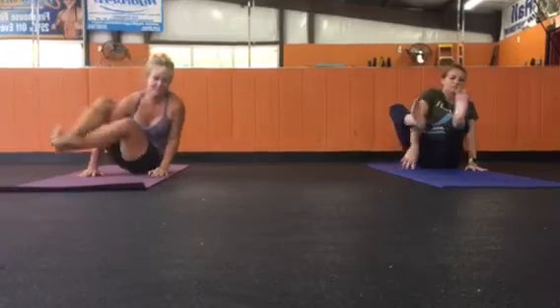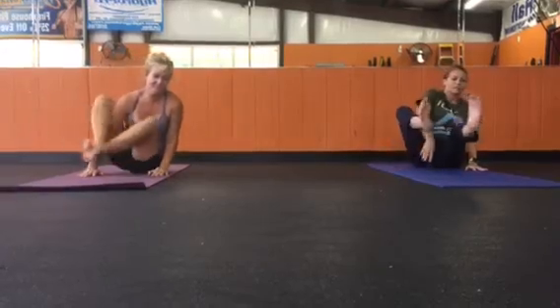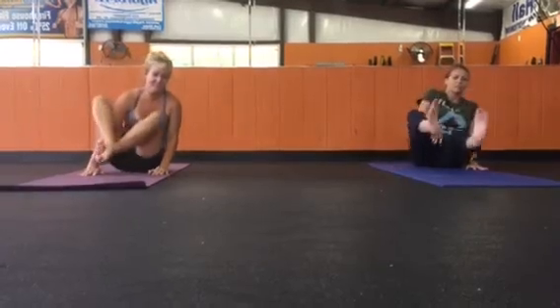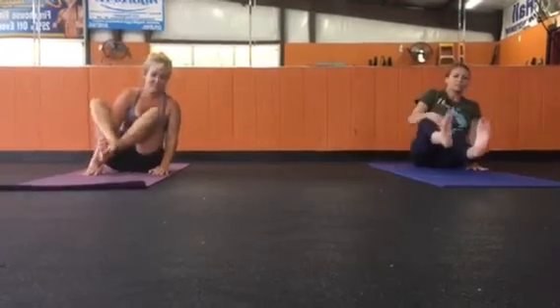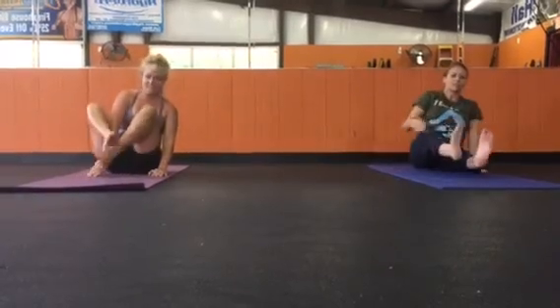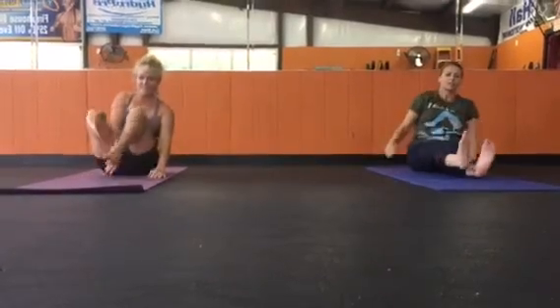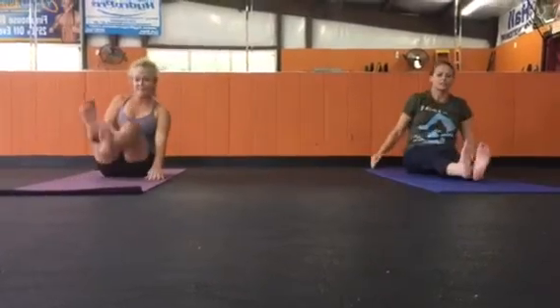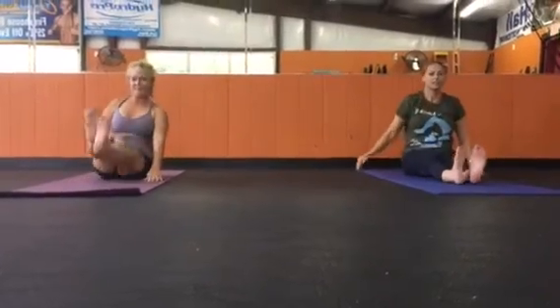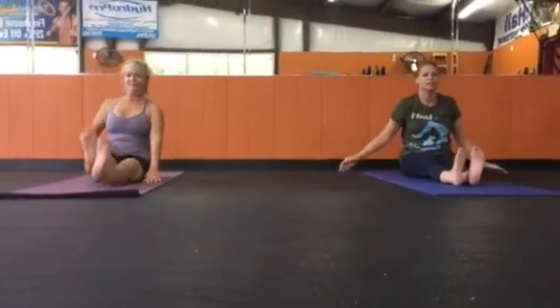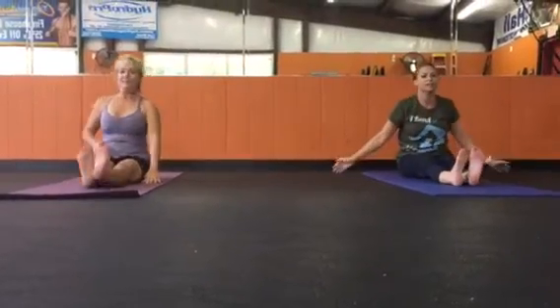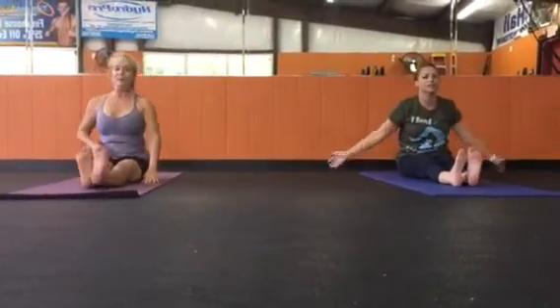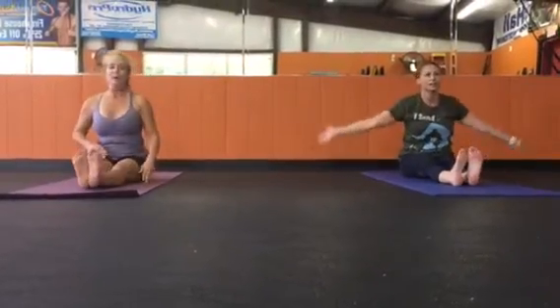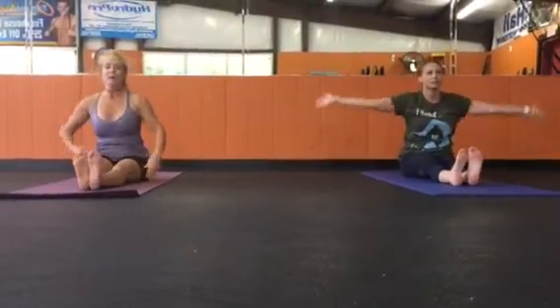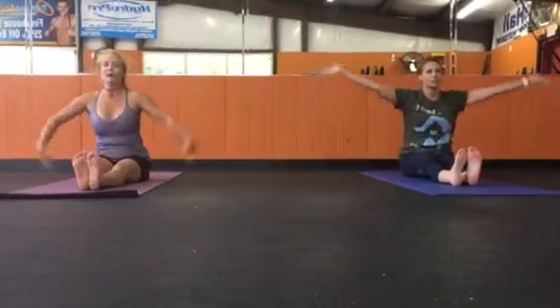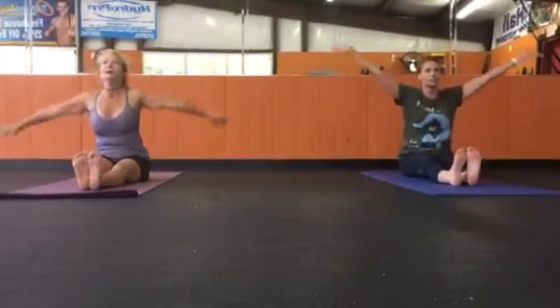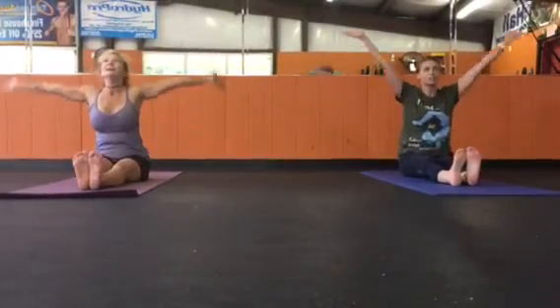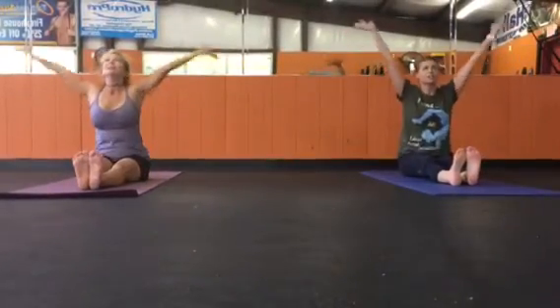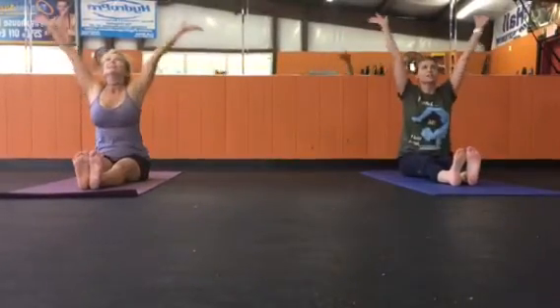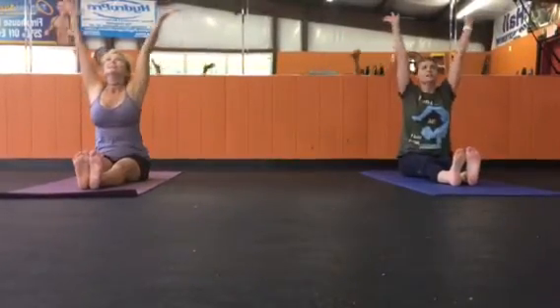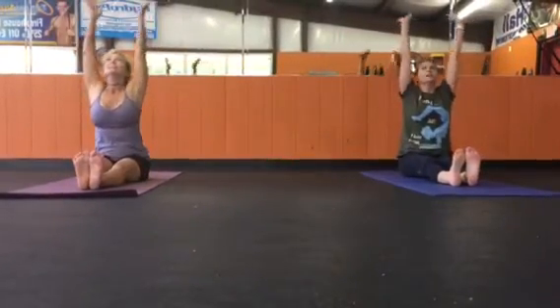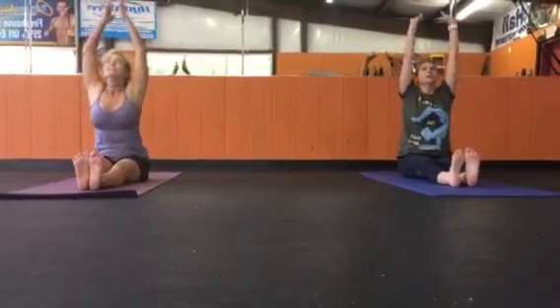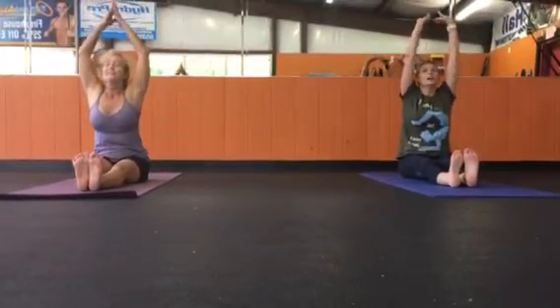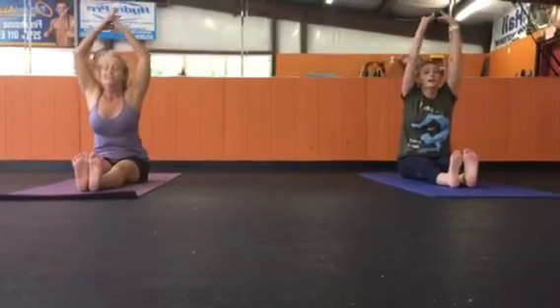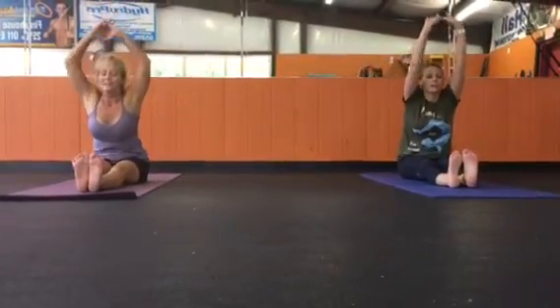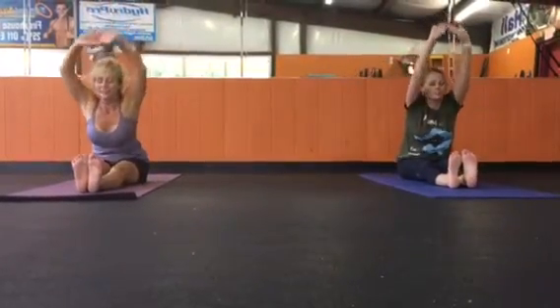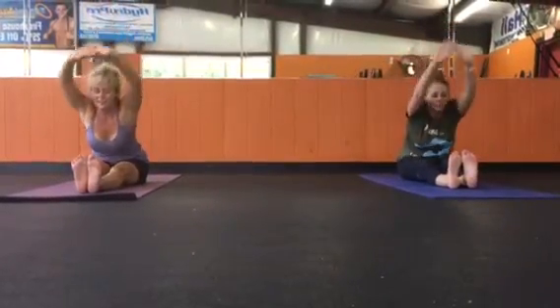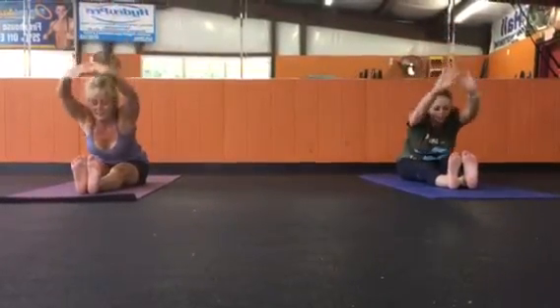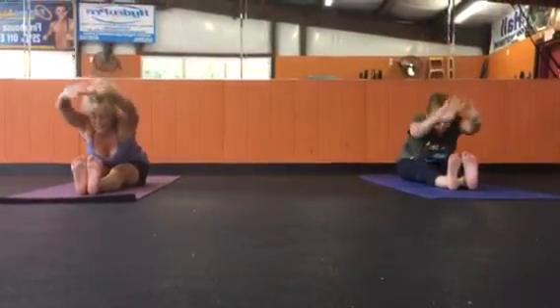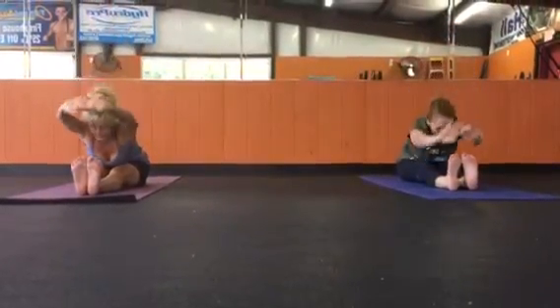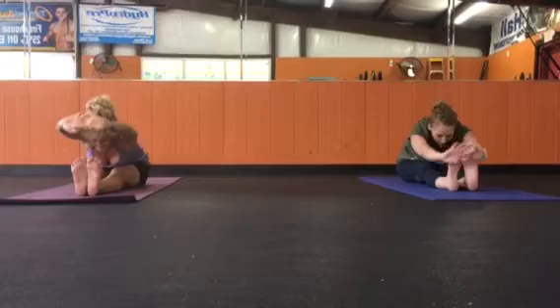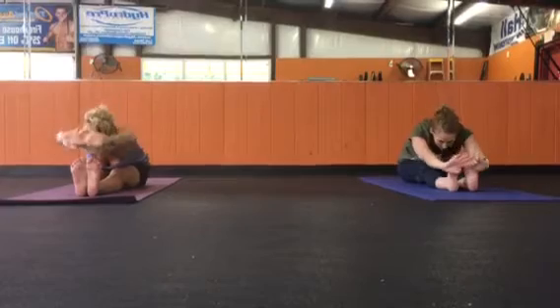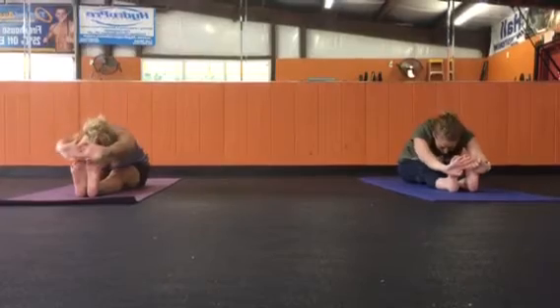Lengthening legs. Inhale, stretch. Exhale, fold a little bit.